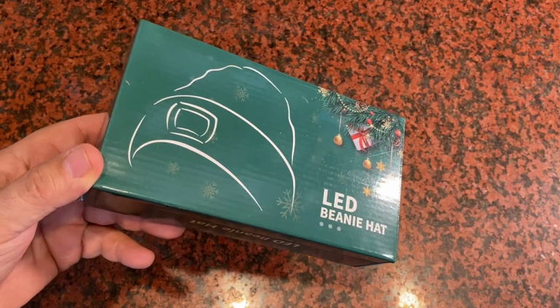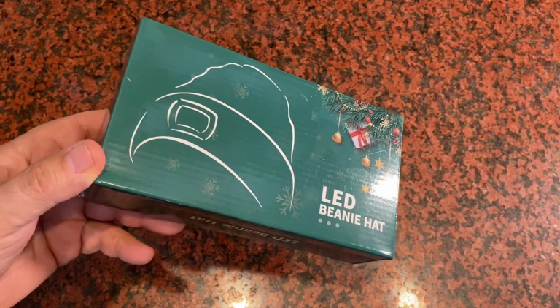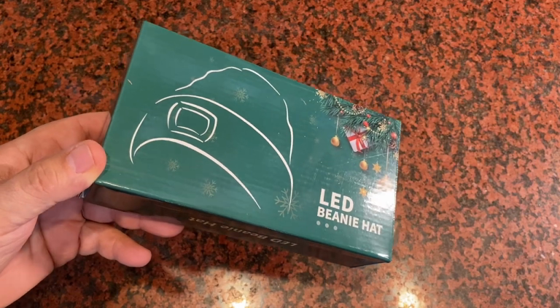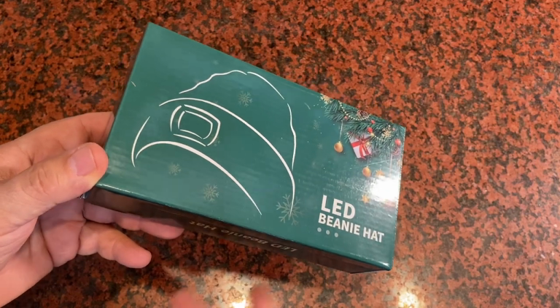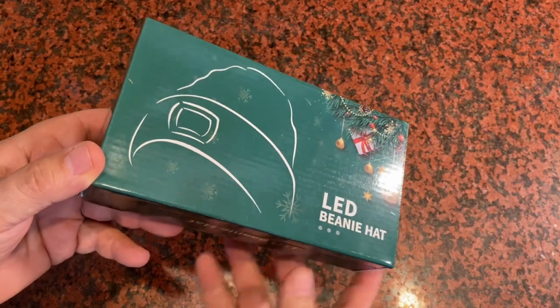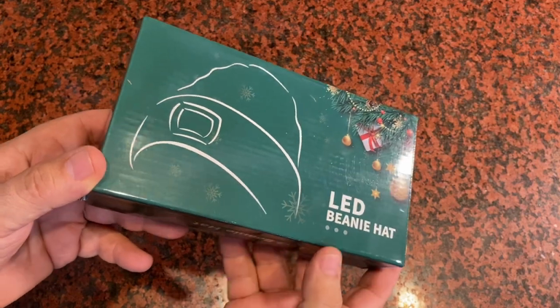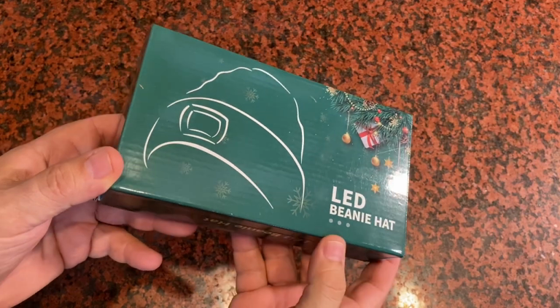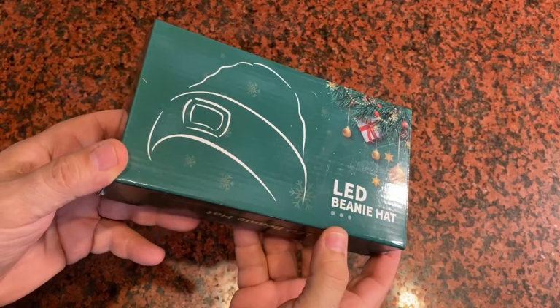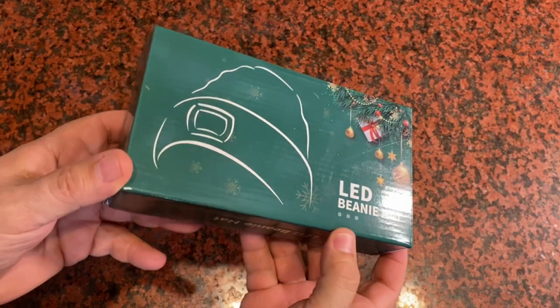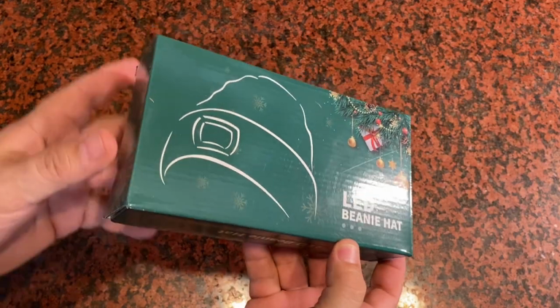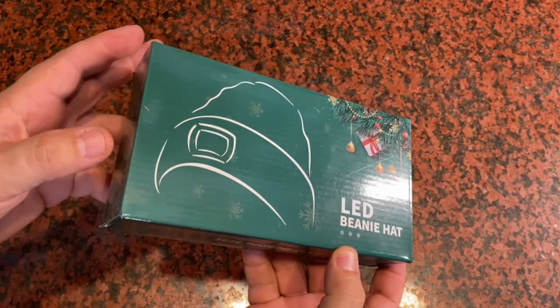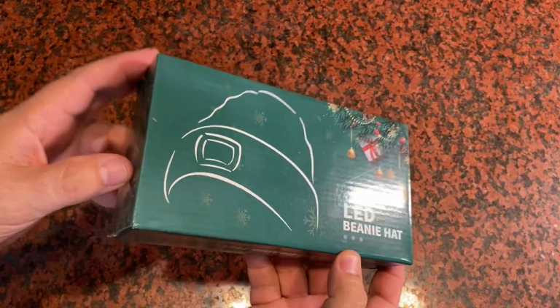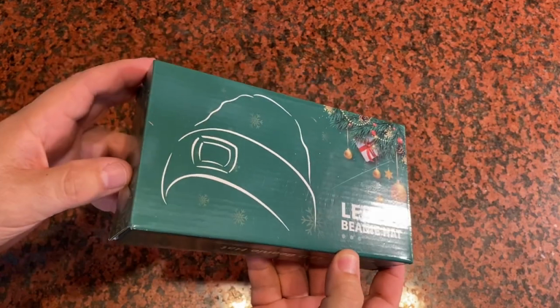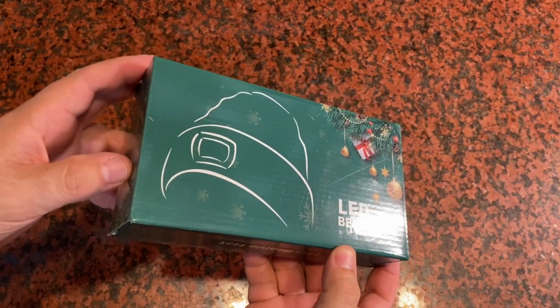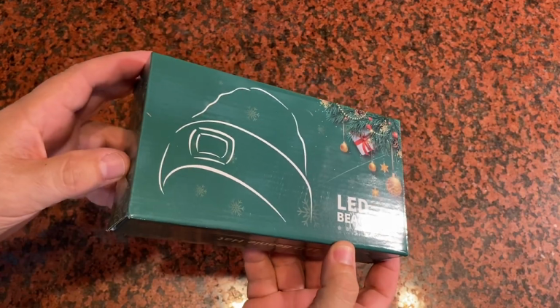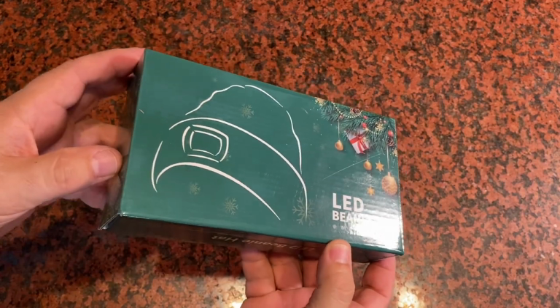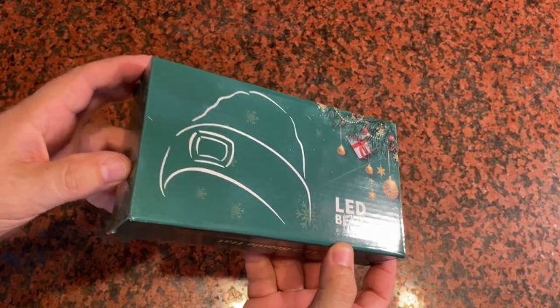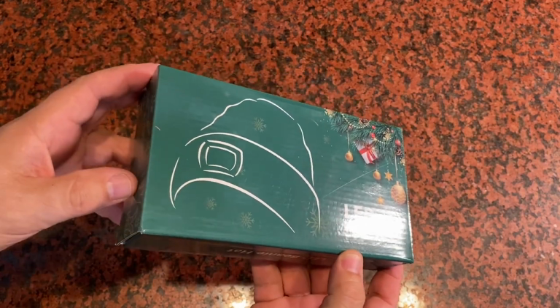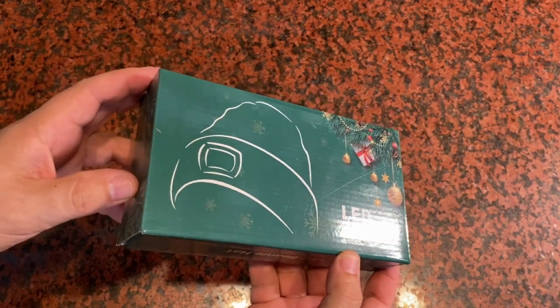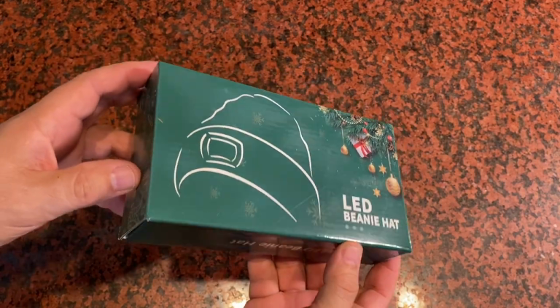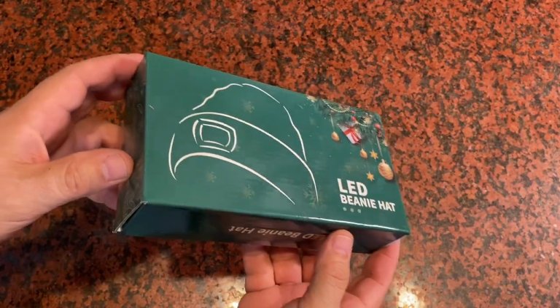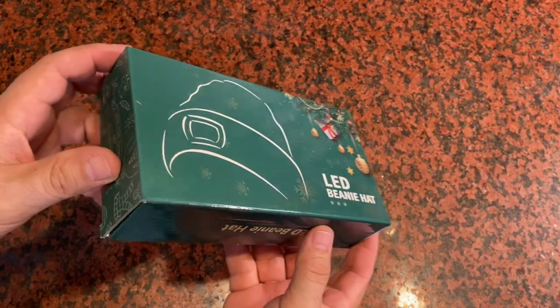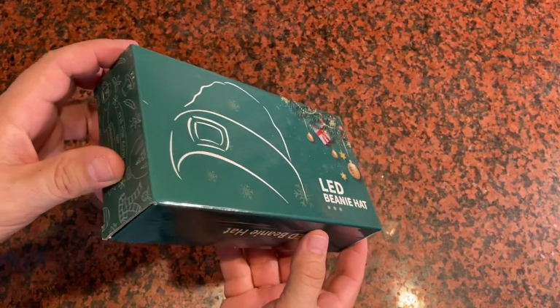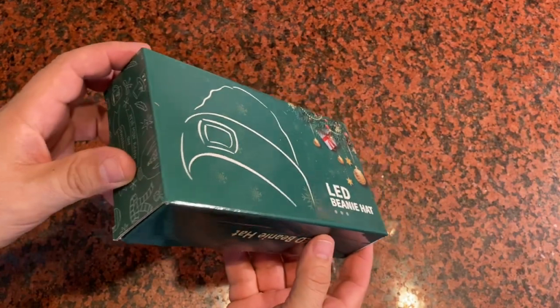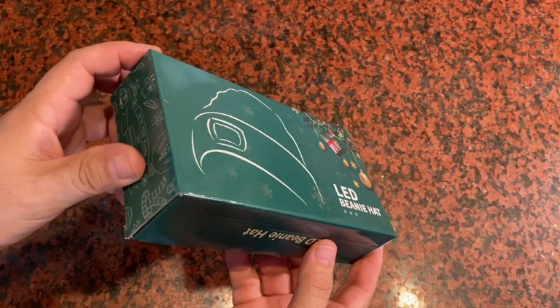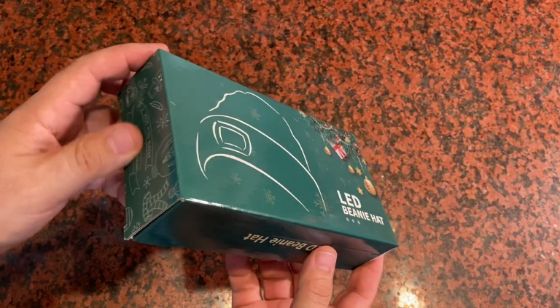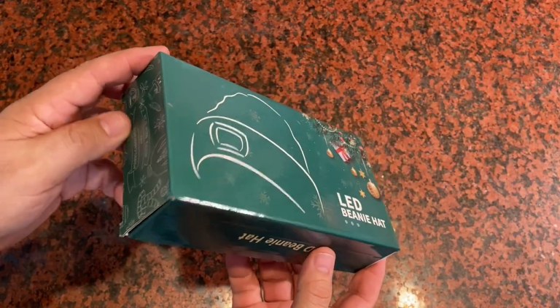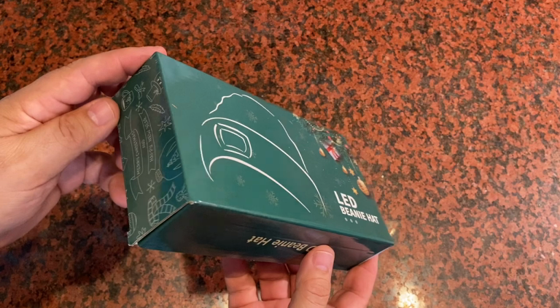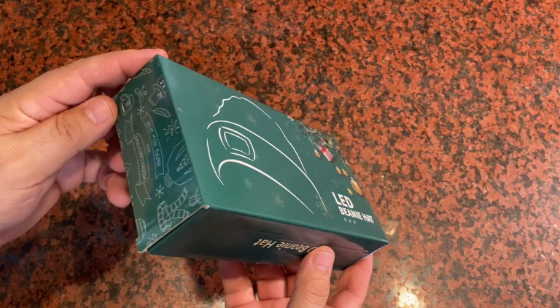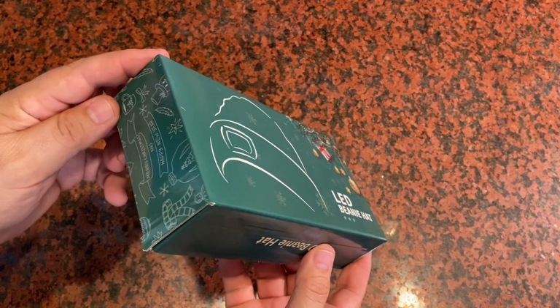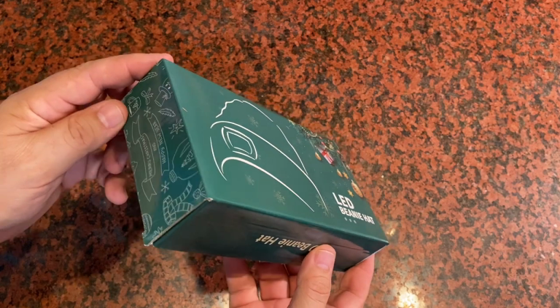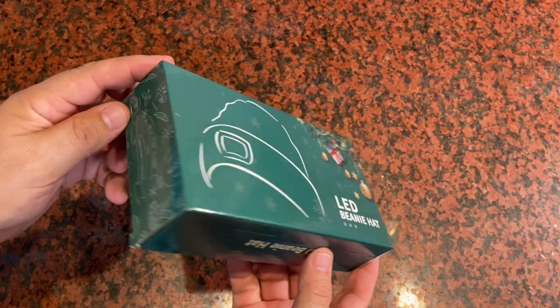I was sent this LED and music equipped hat and asked my opinion on it to make this short video, so here it goes.